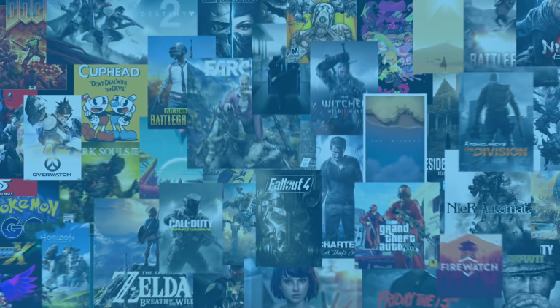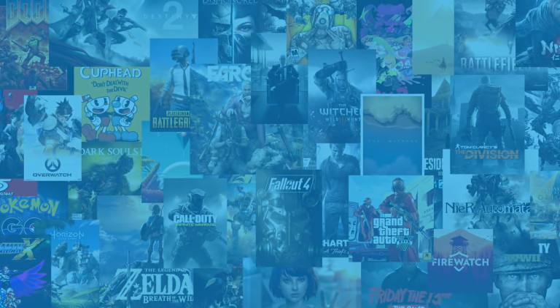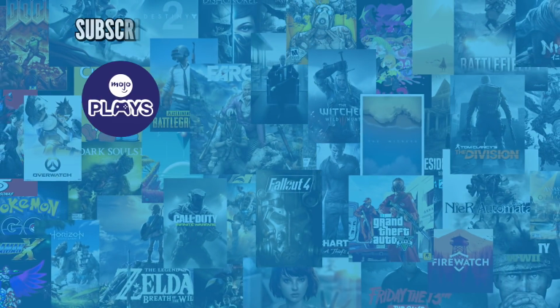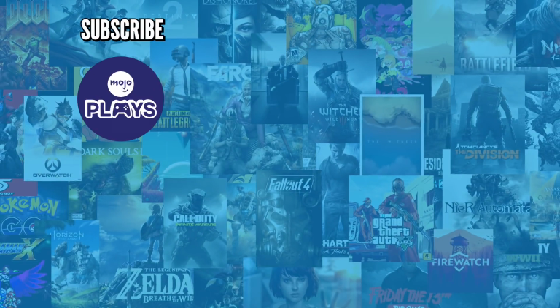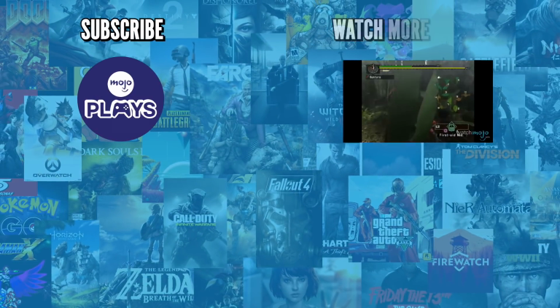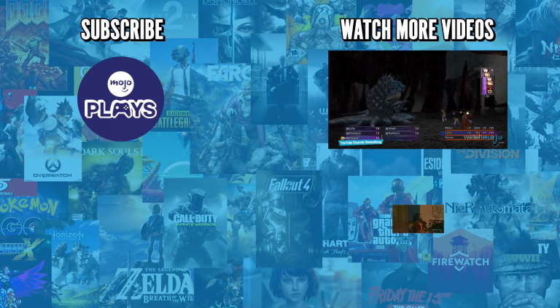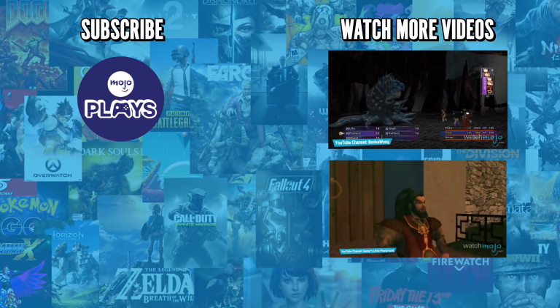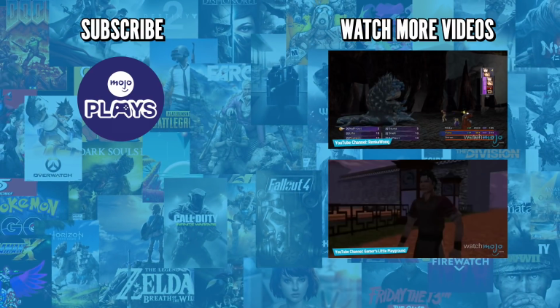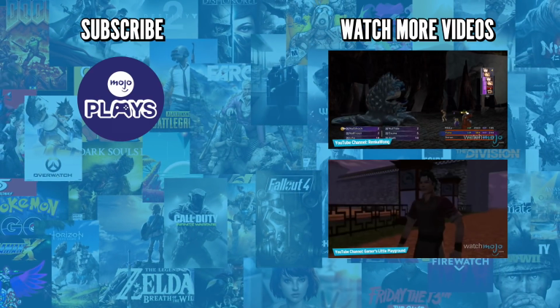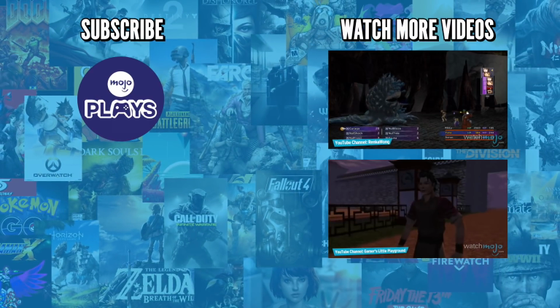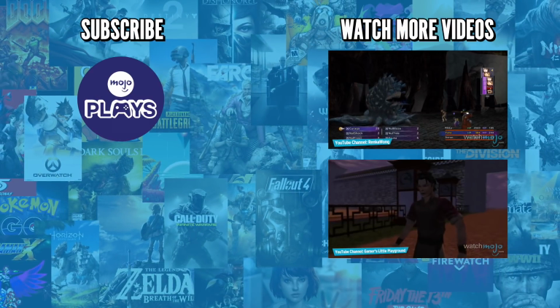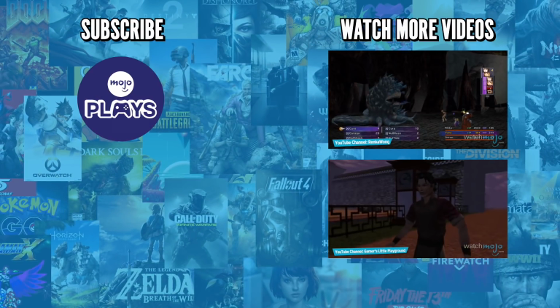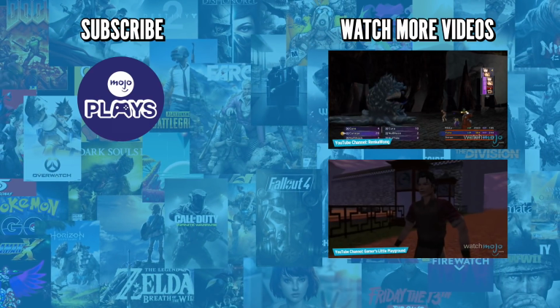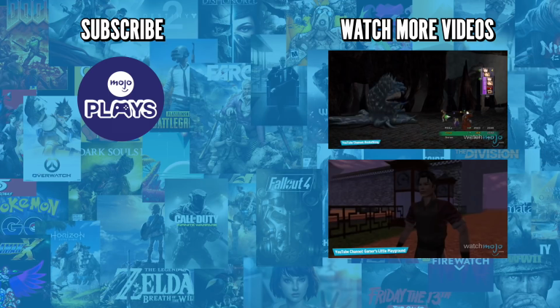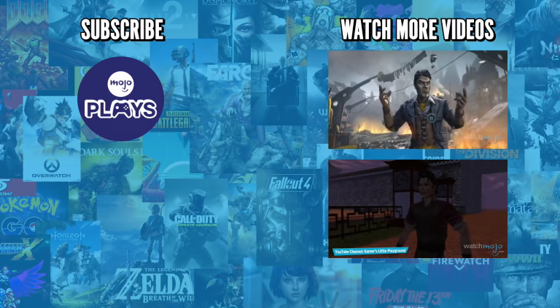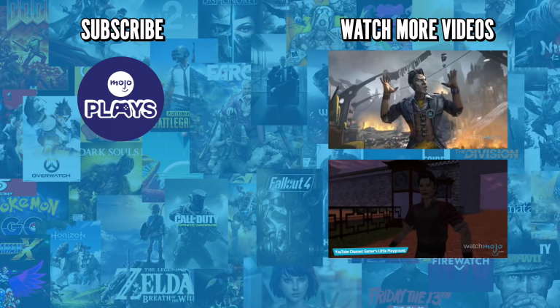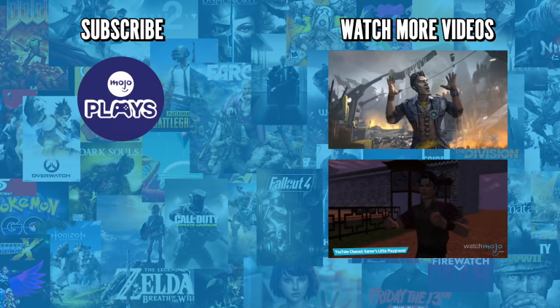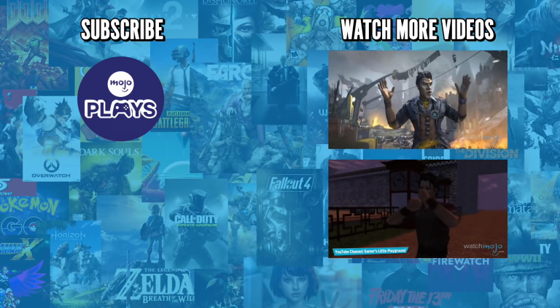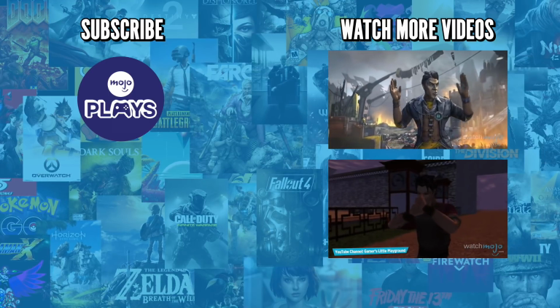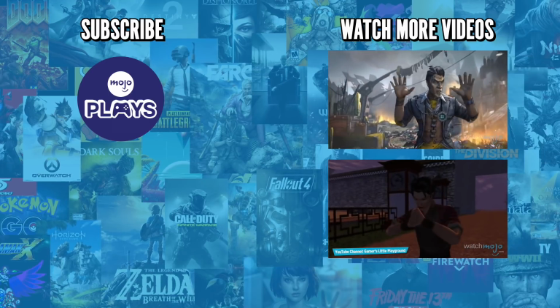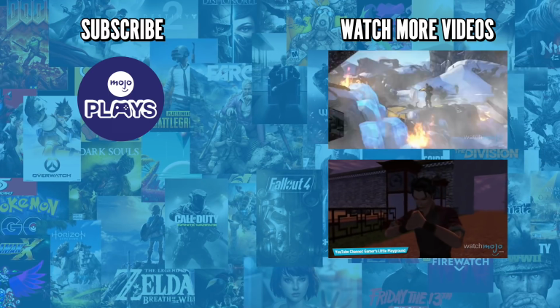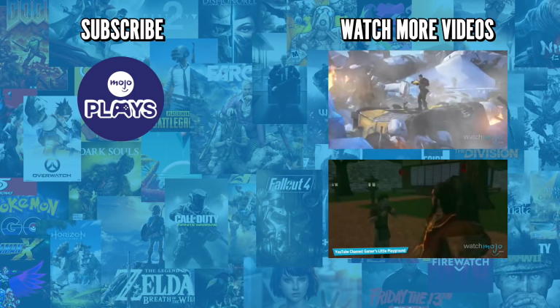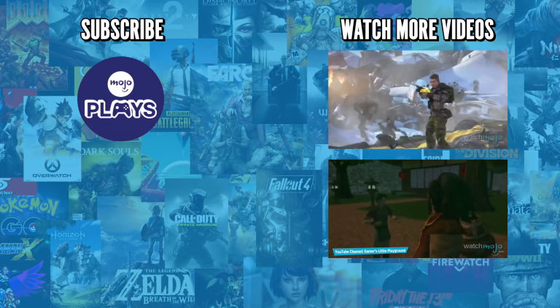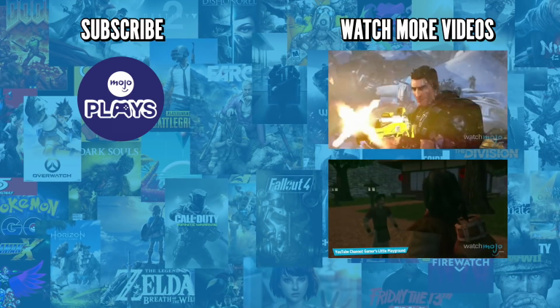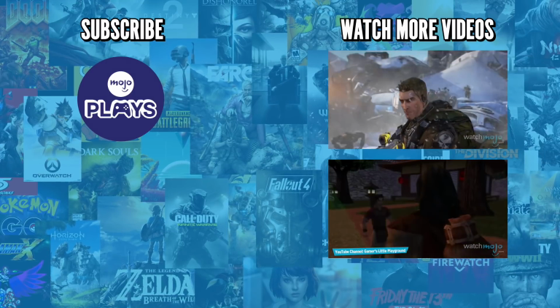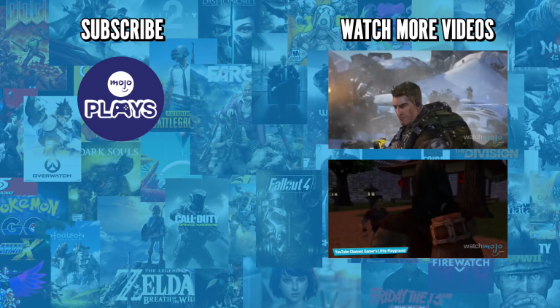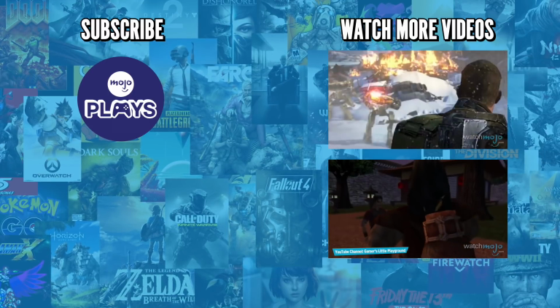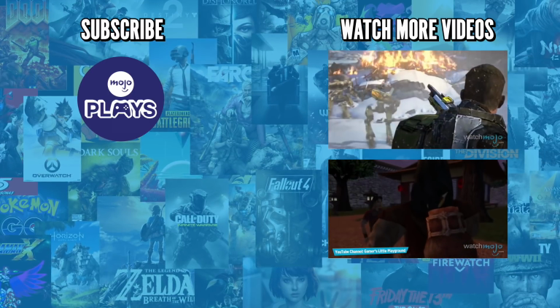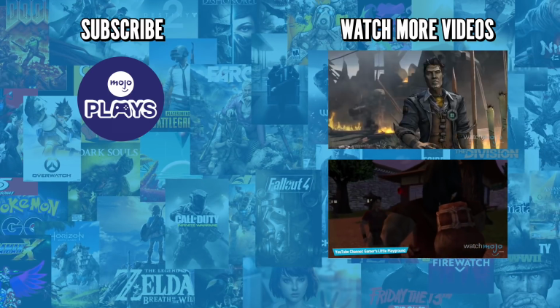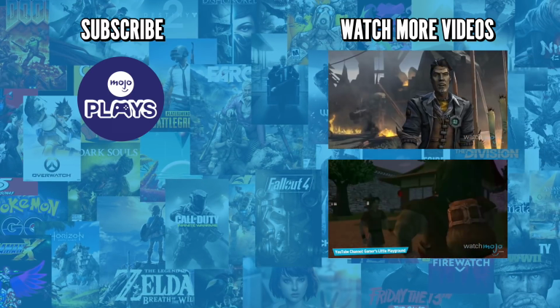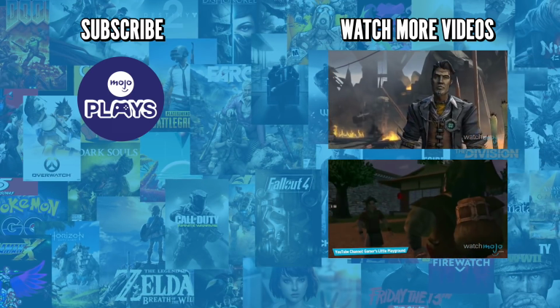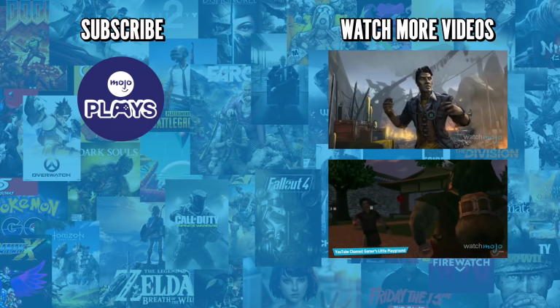Check out these other great clips from MojoPlays, and be sure to subscribe and ring the bell to get notified about our latest videos.